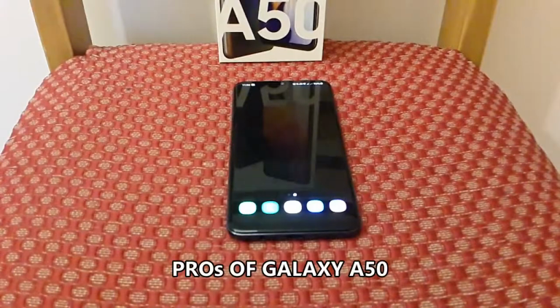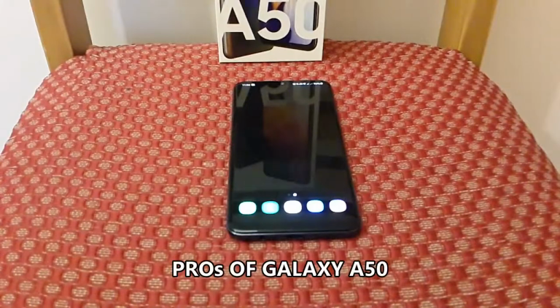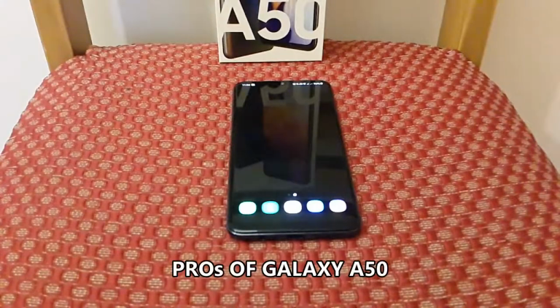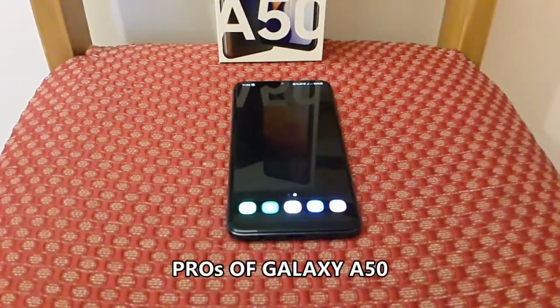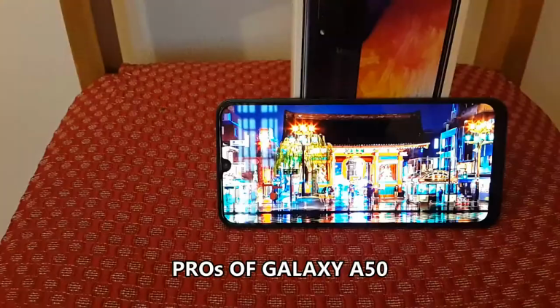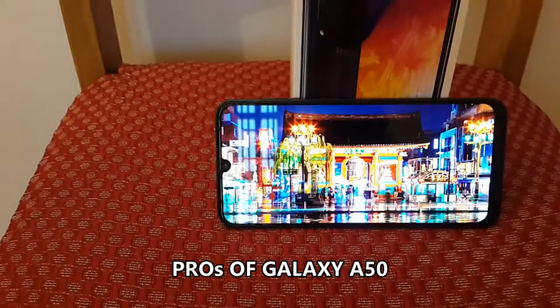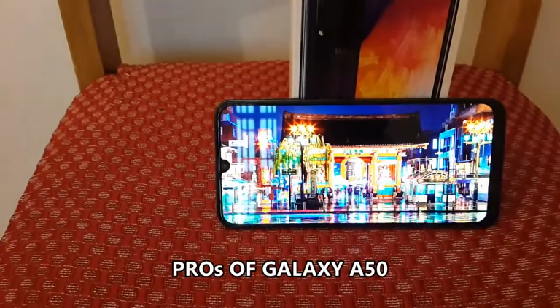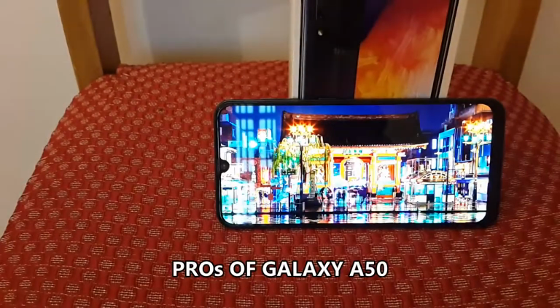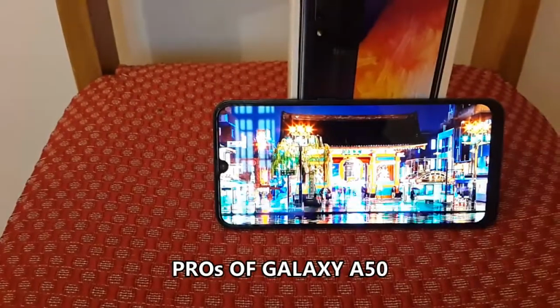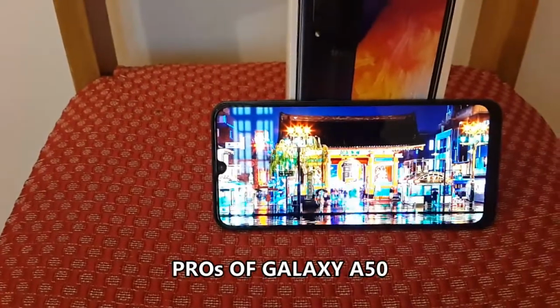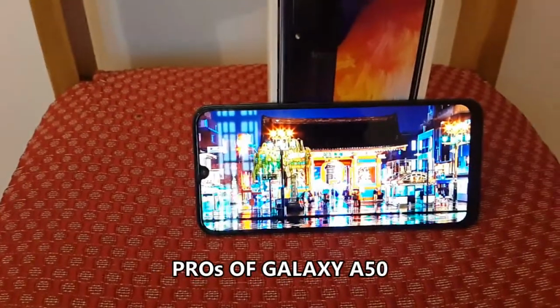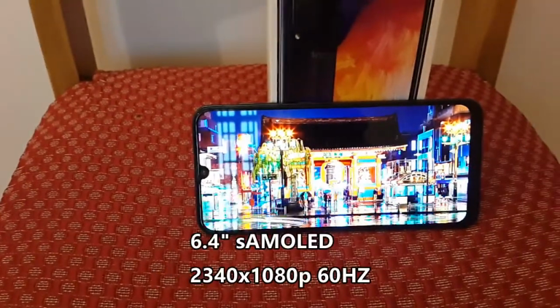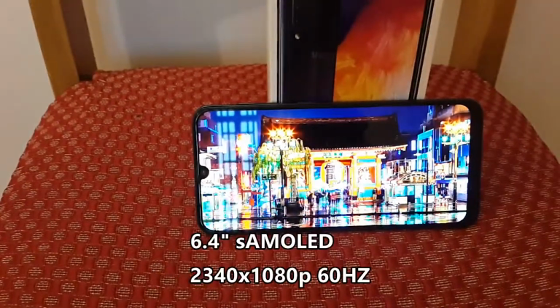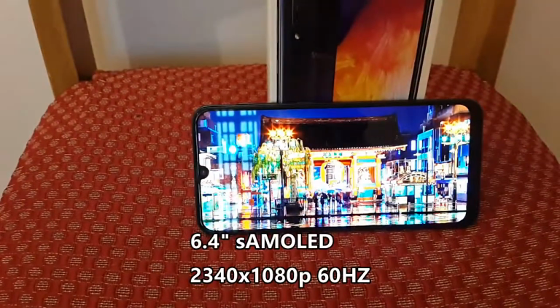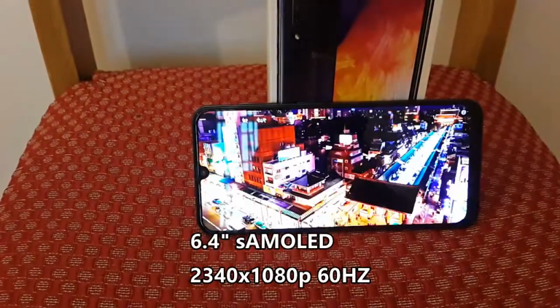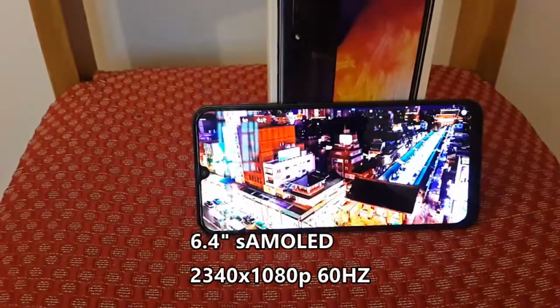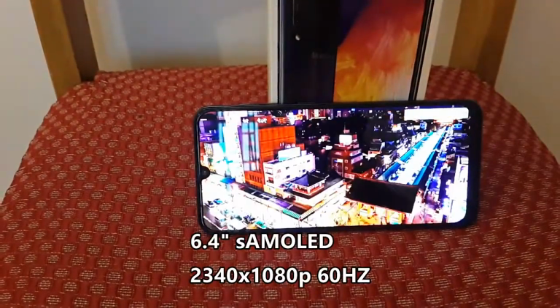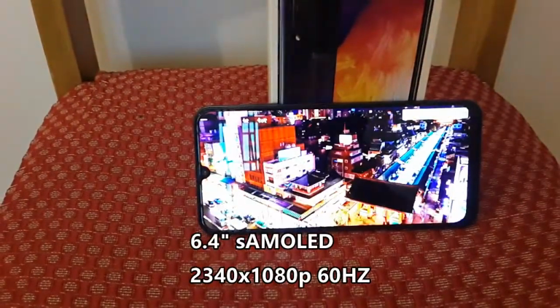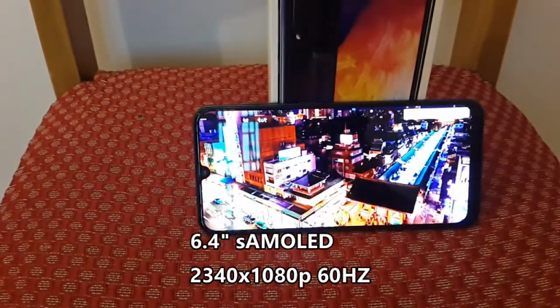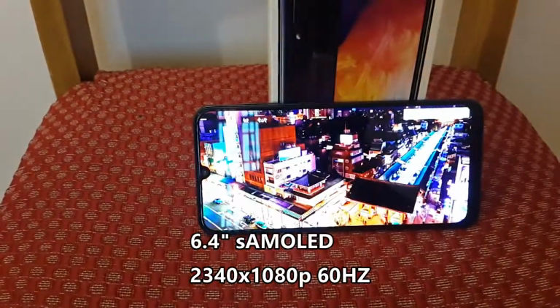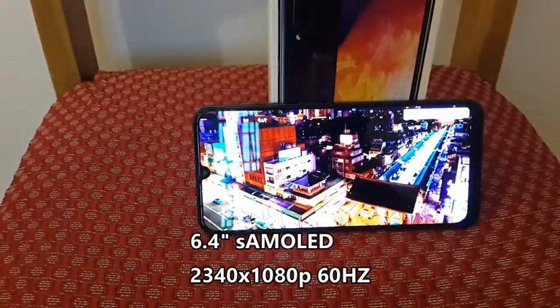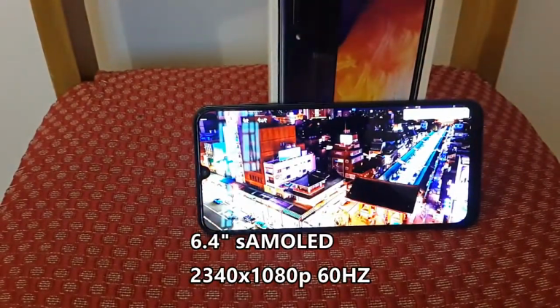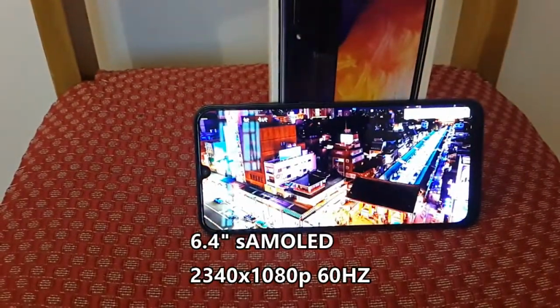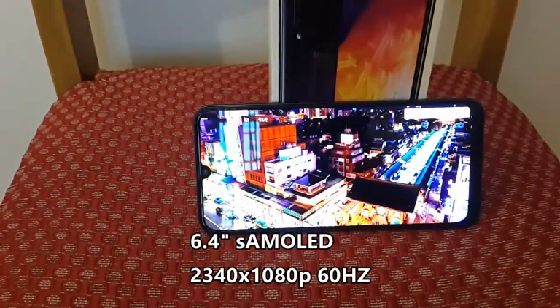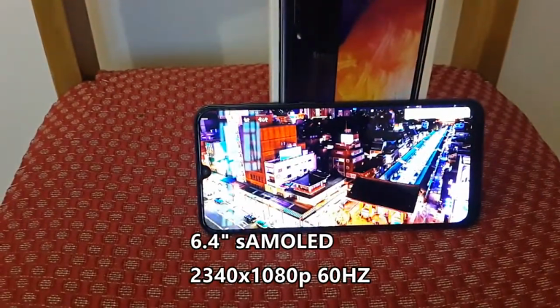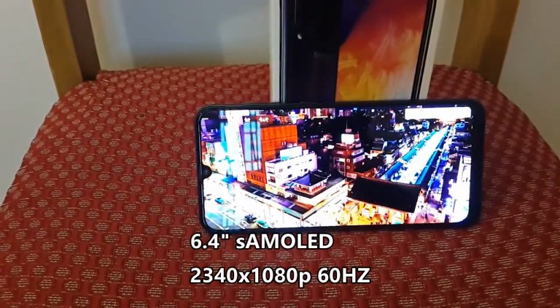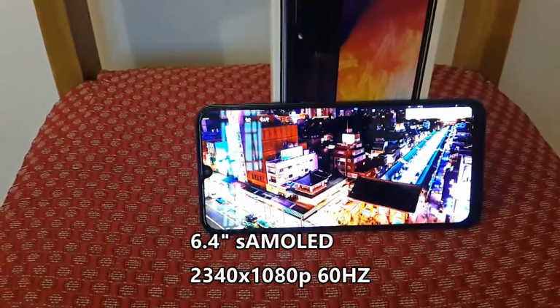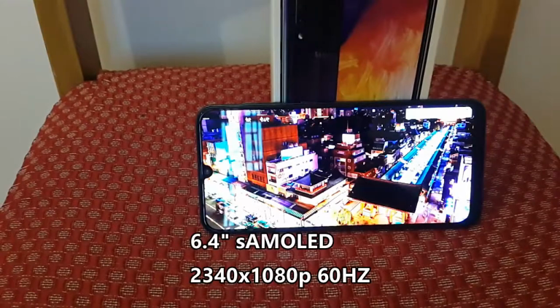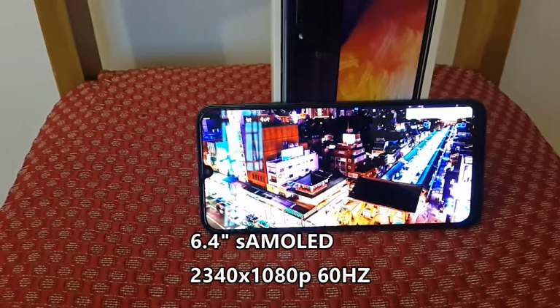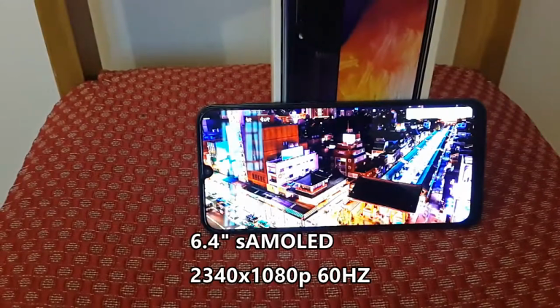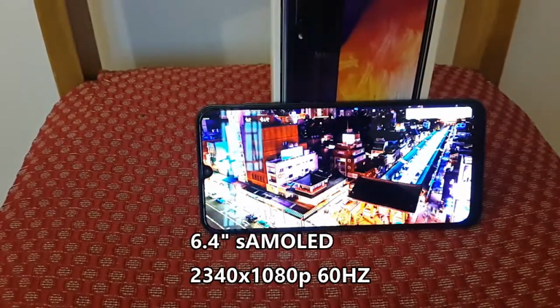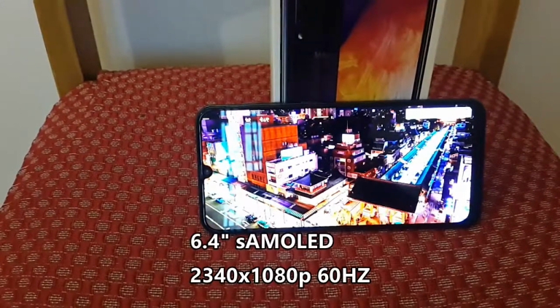It has a stunning 6.4-inch Full HD Plus Super AMOLED display with deeper blacks and high color reproduction.